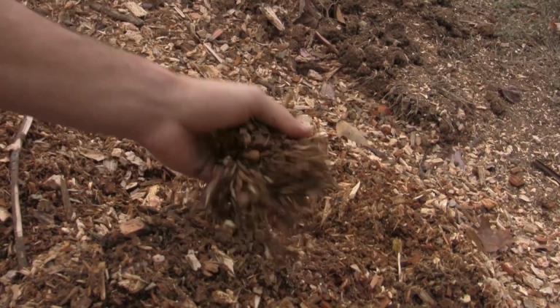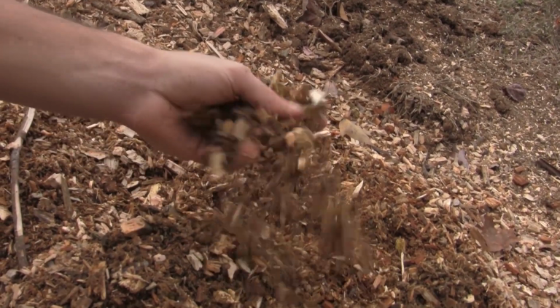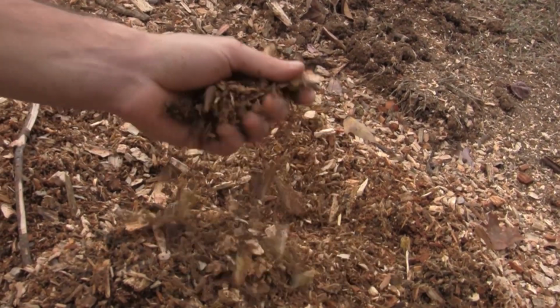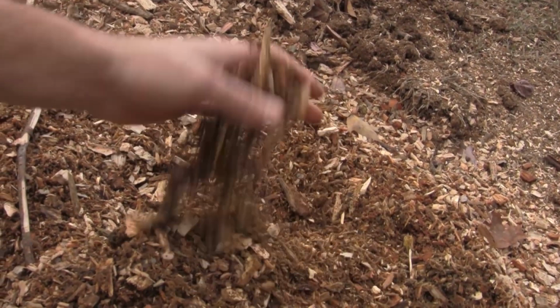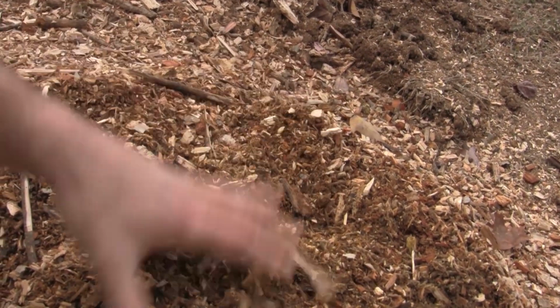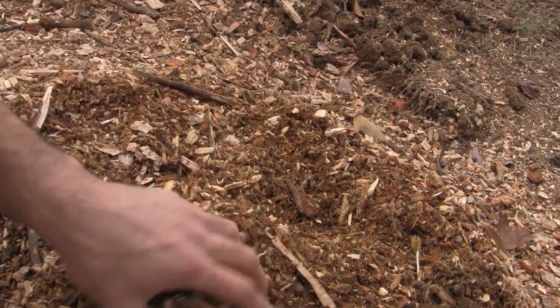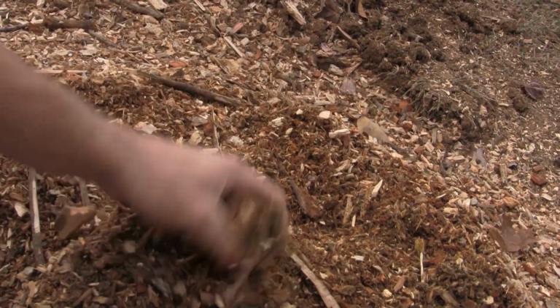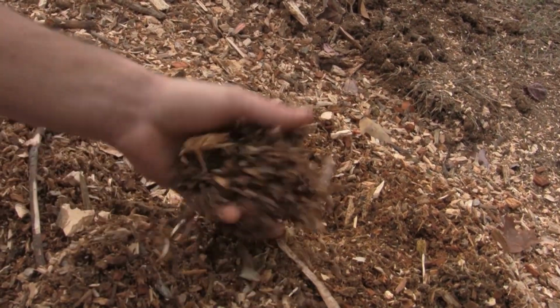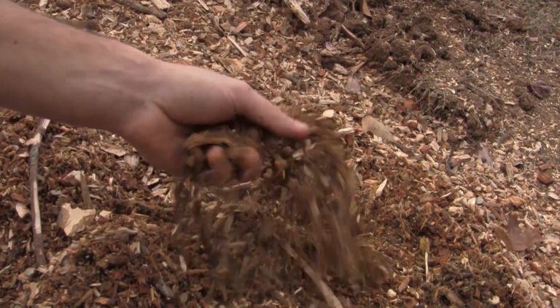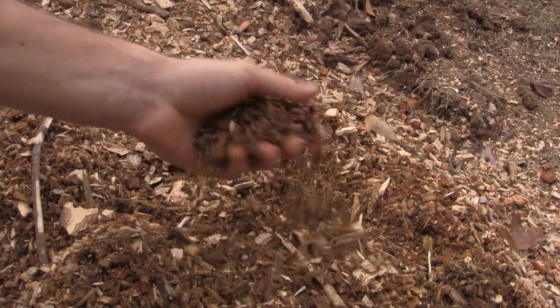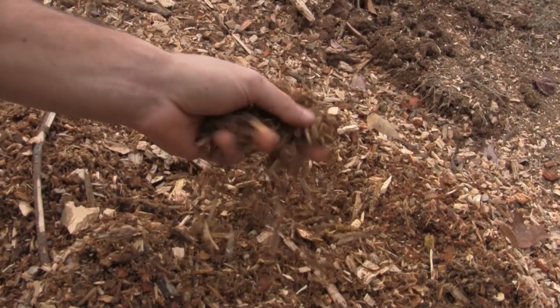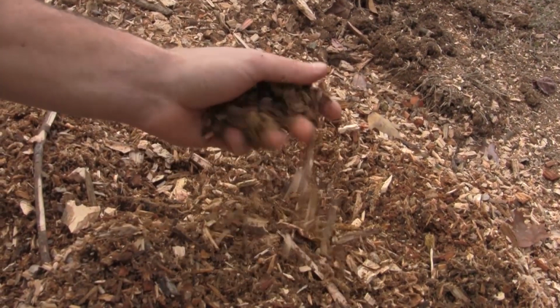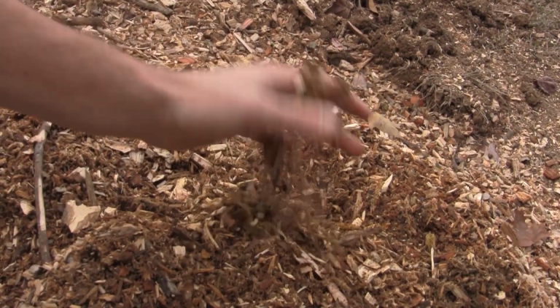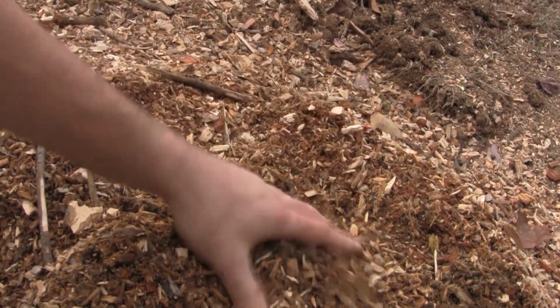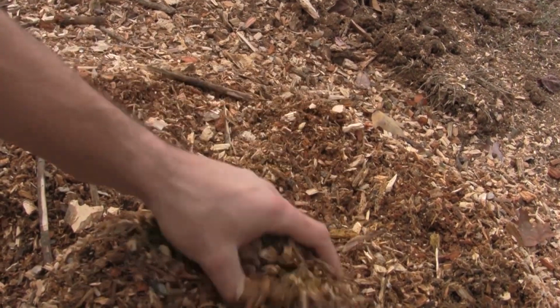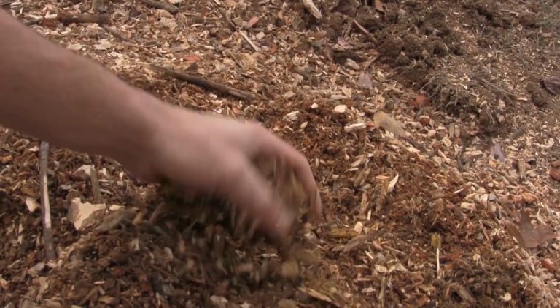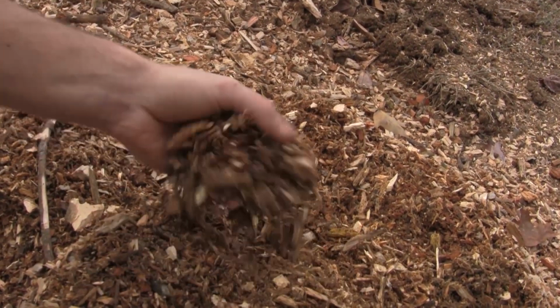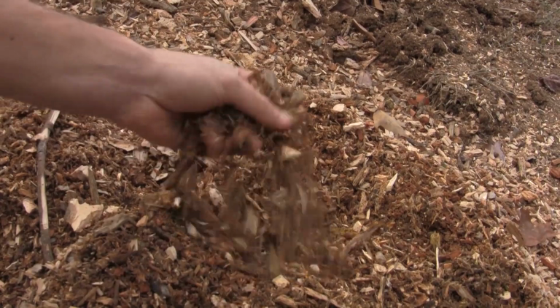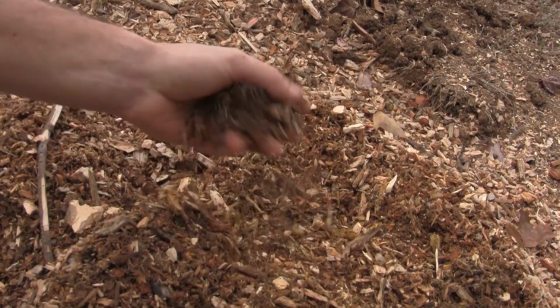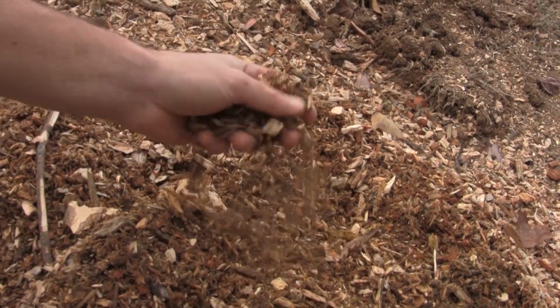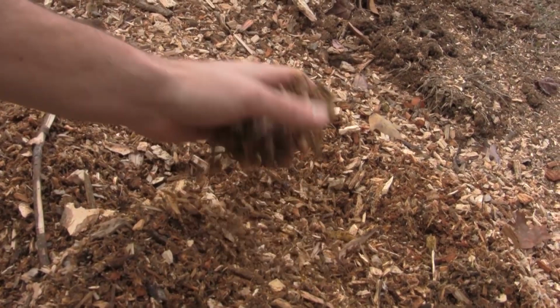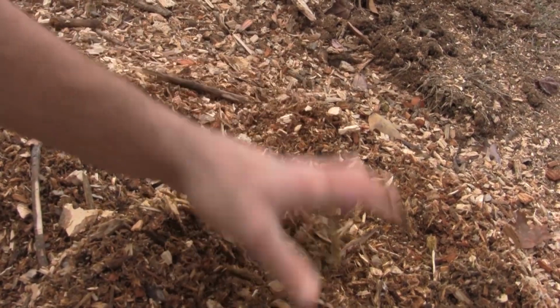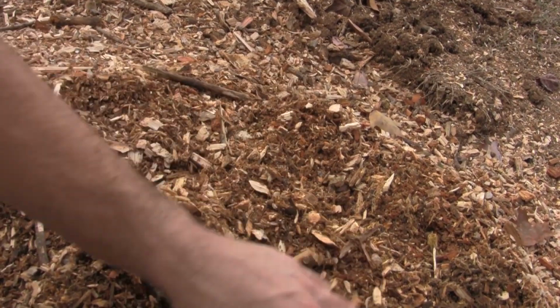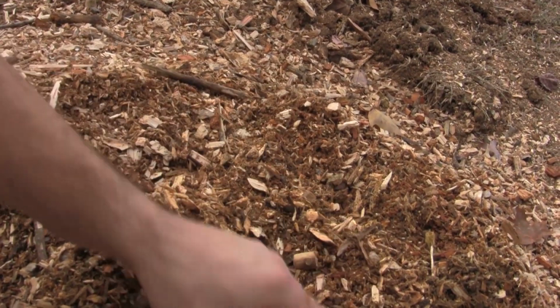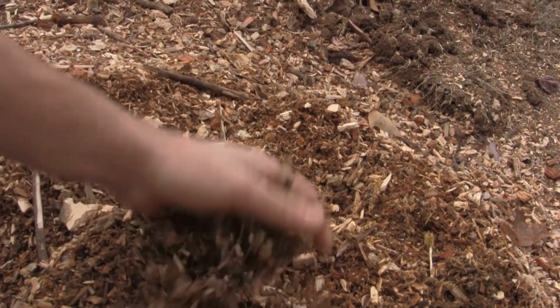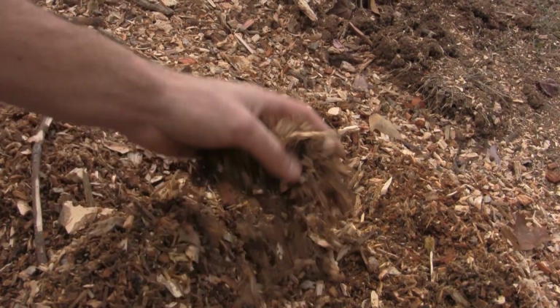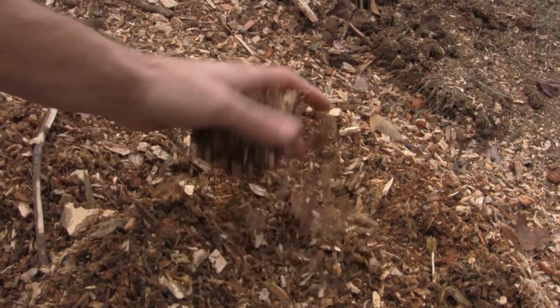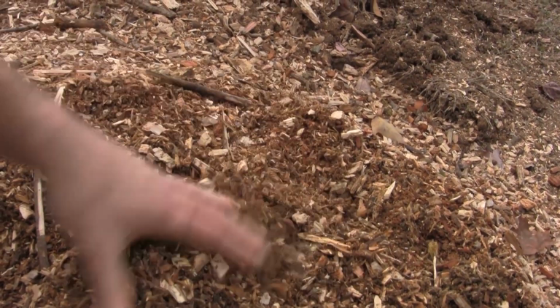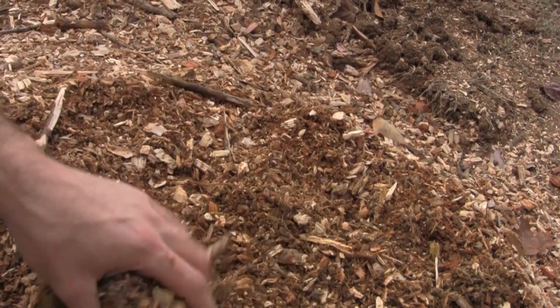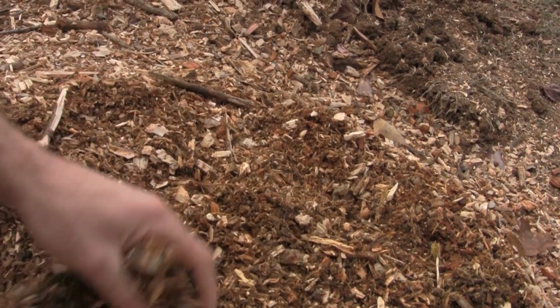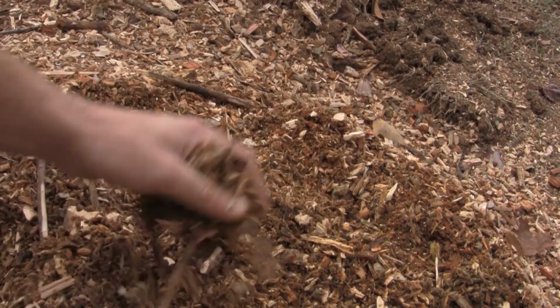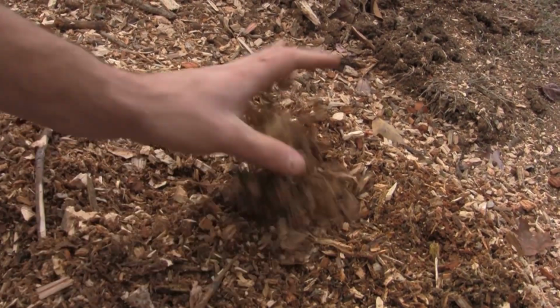Look at that — that's the rotten wood in there. So I got to sharpen the blades a little bit, but that's fine.